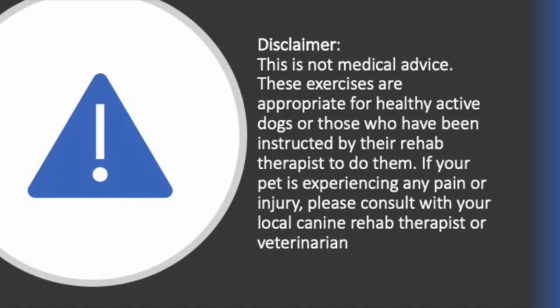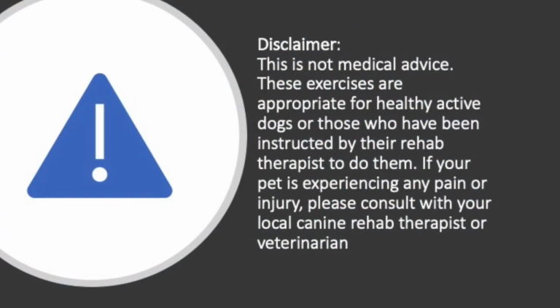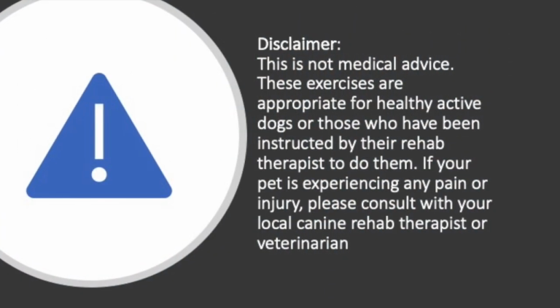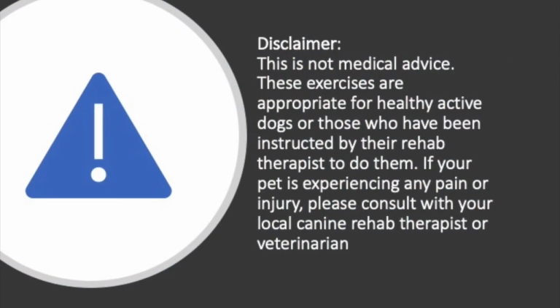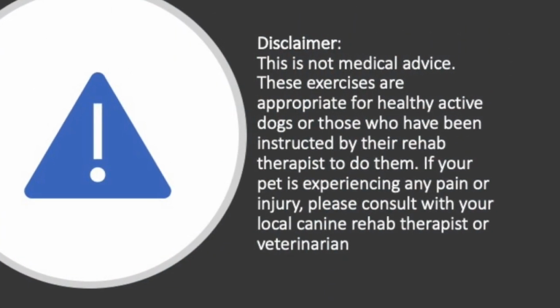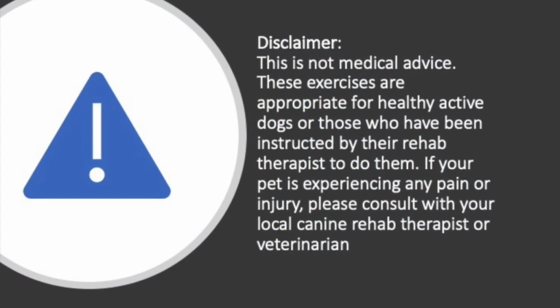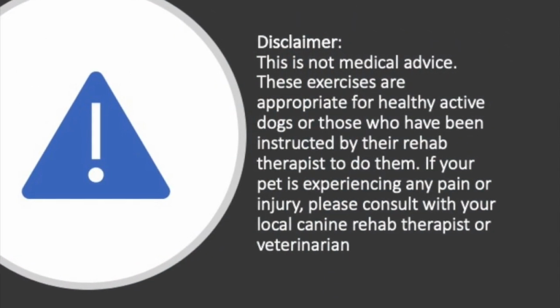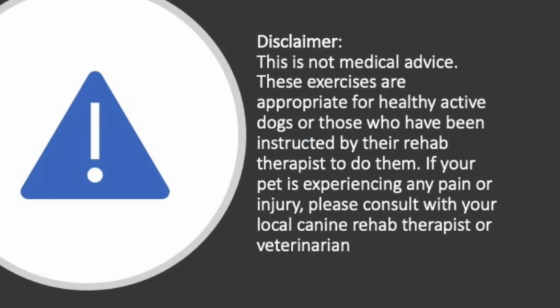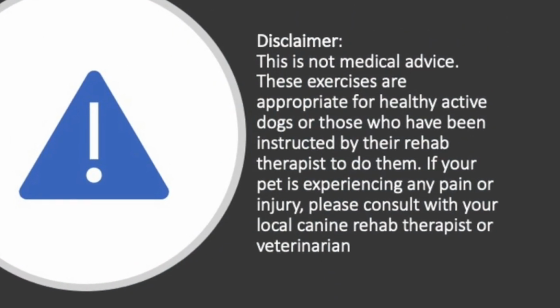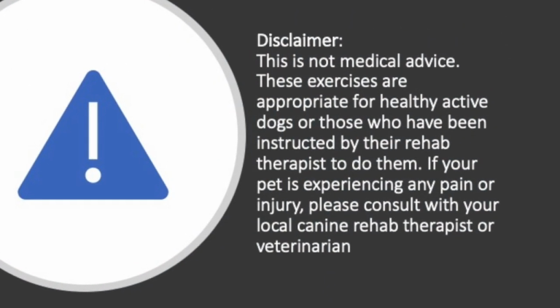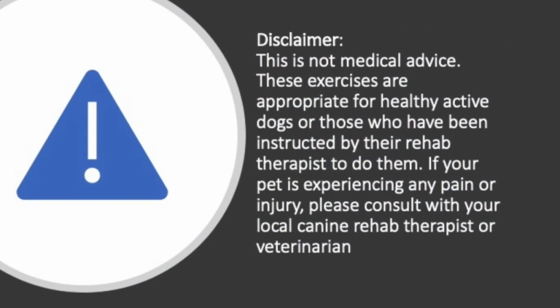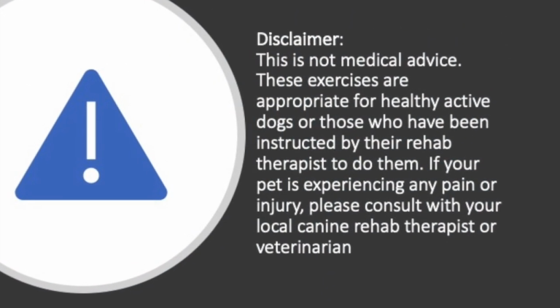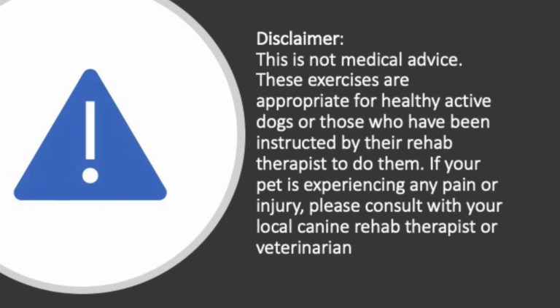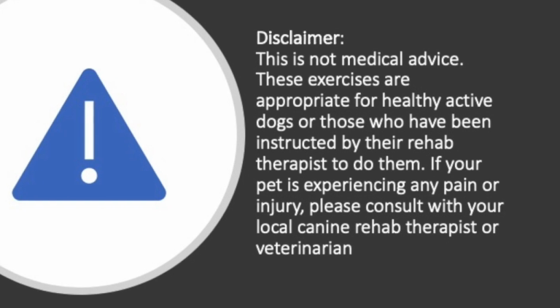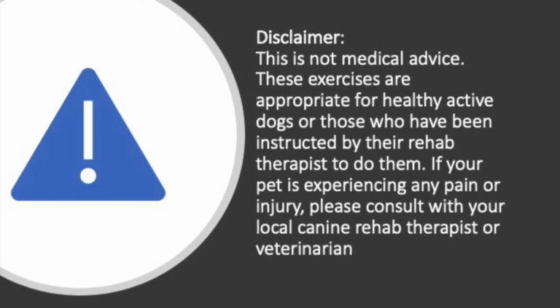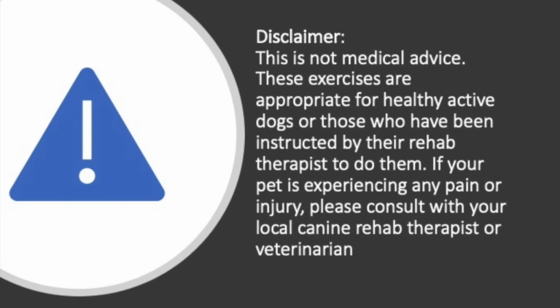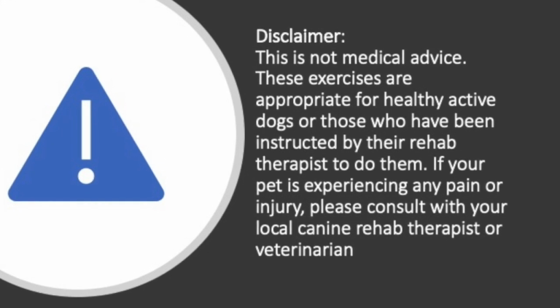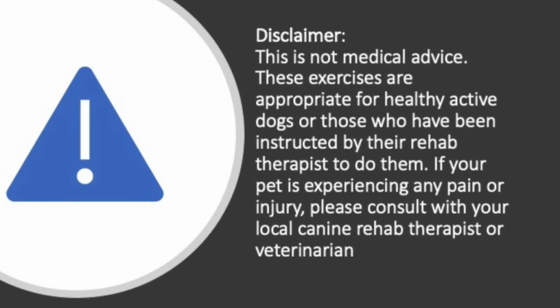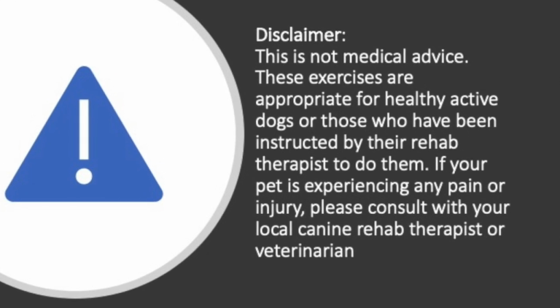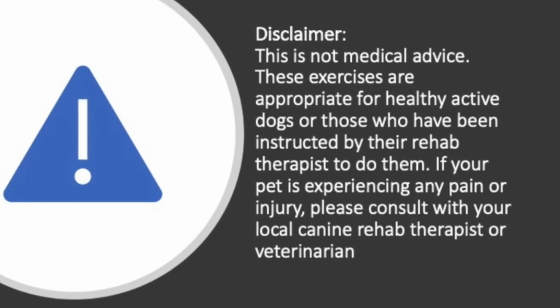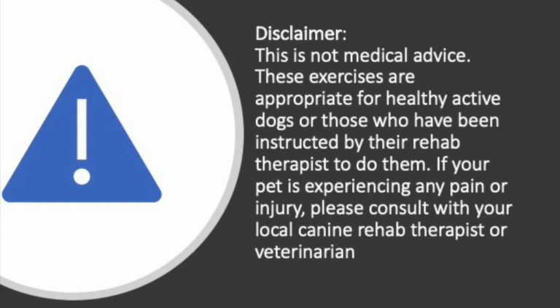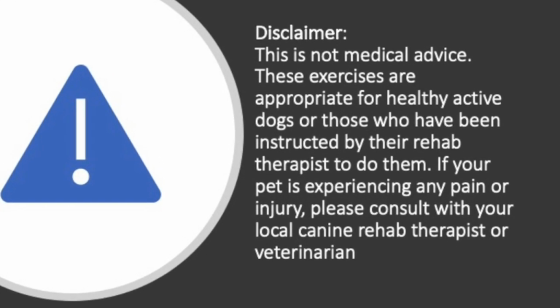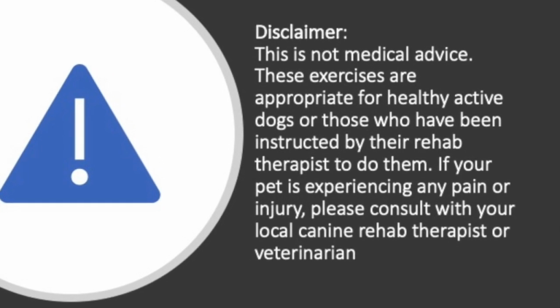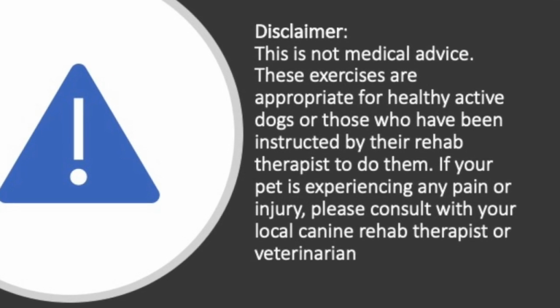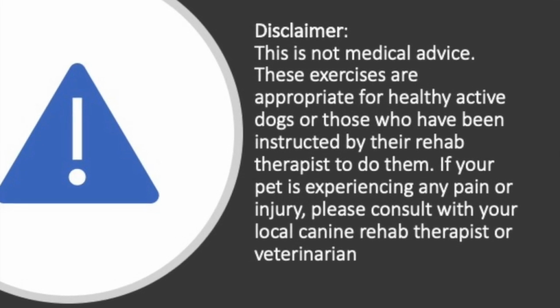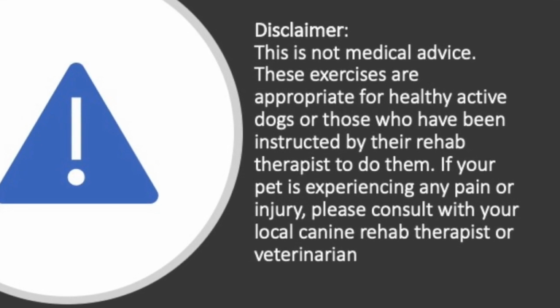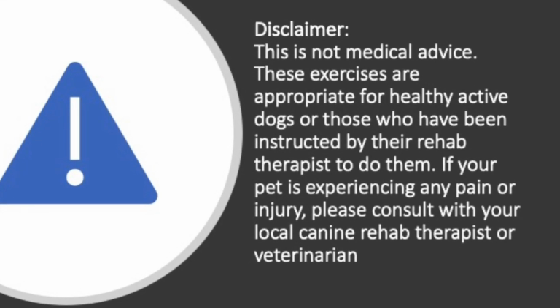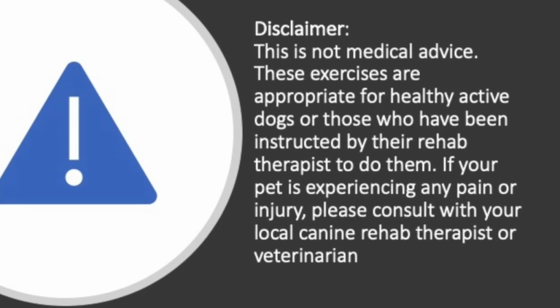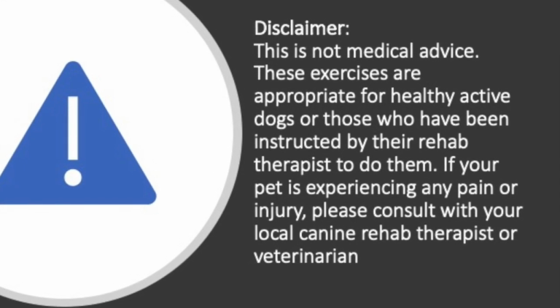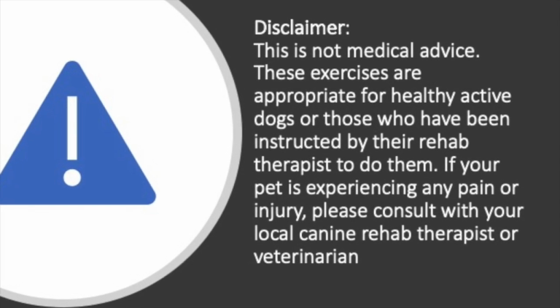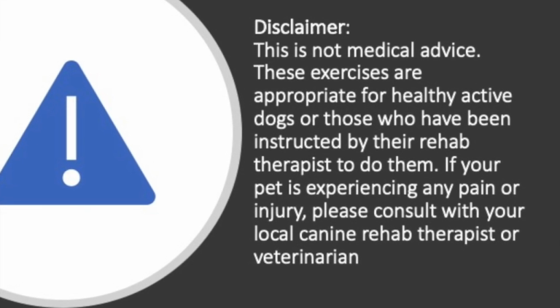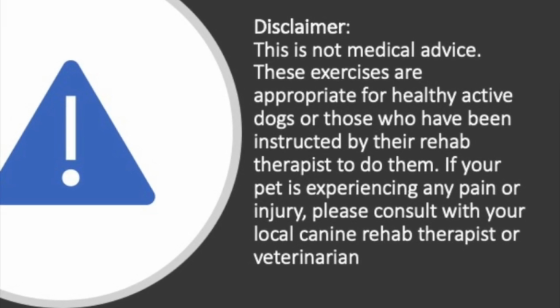These exercises should not cause your dog any discomfort. If they appear to be in any pain, then stop the exercise.